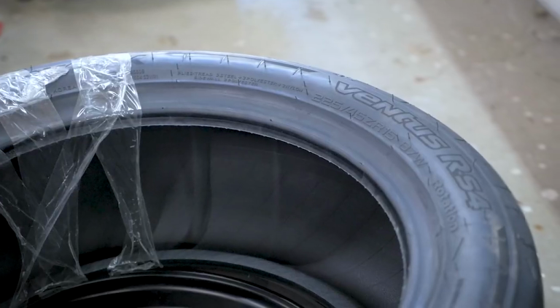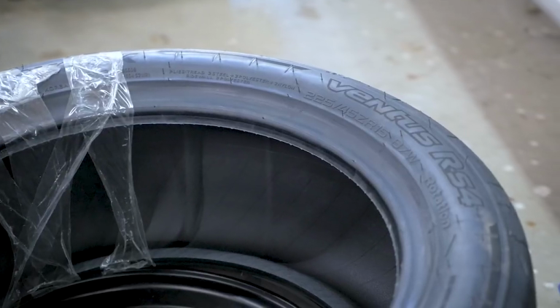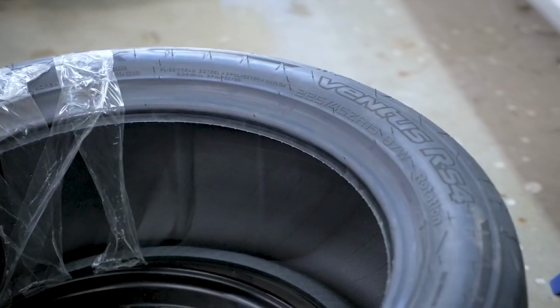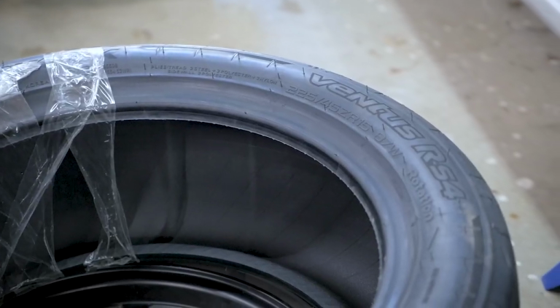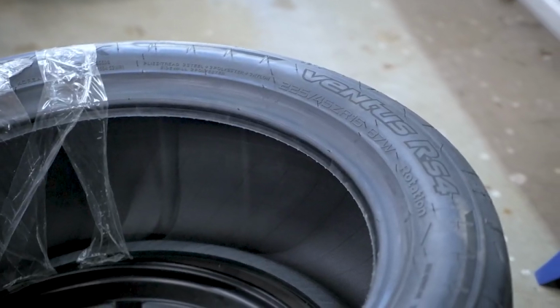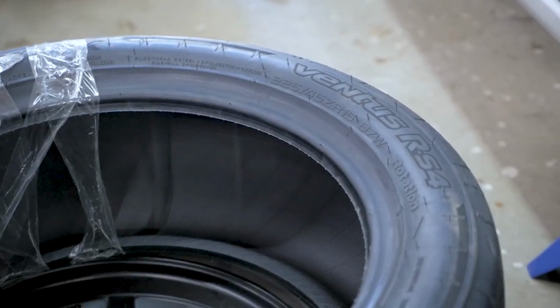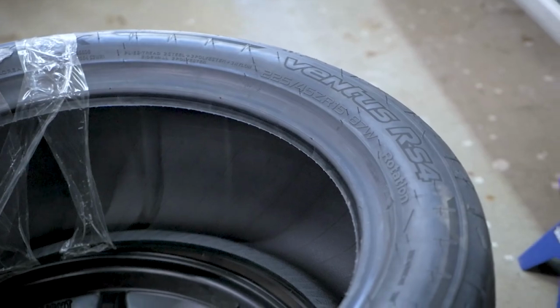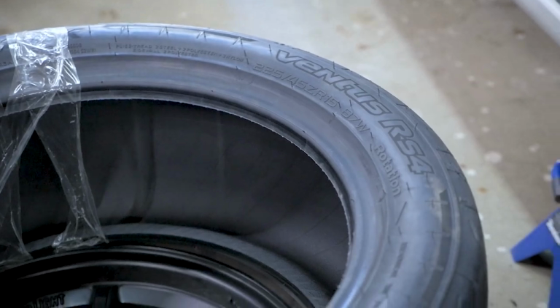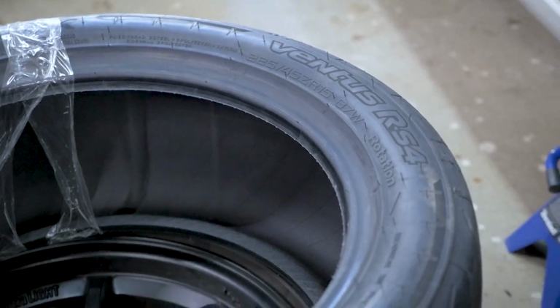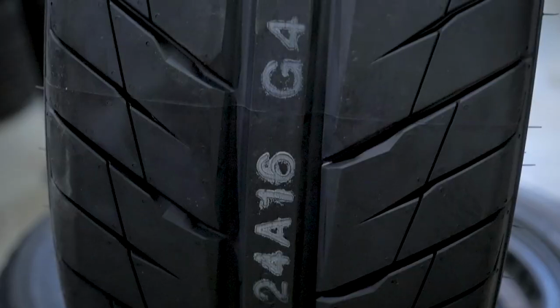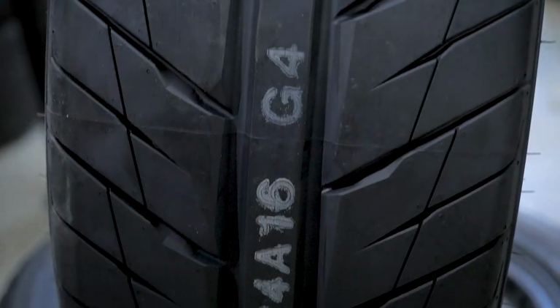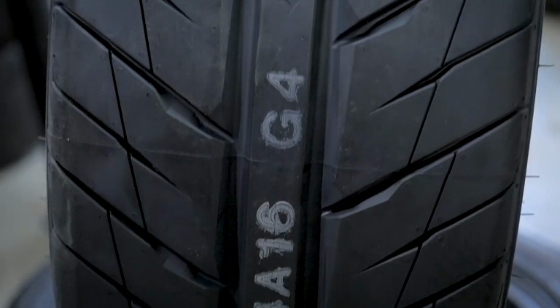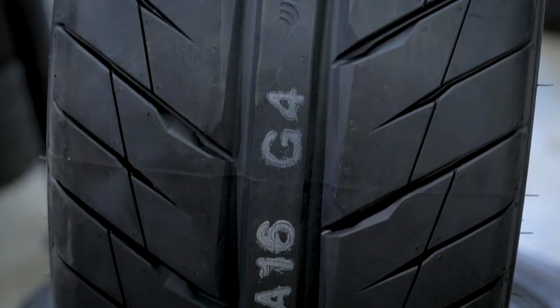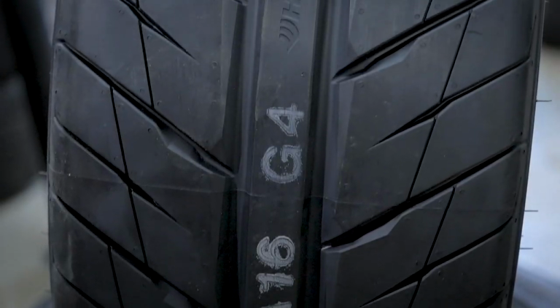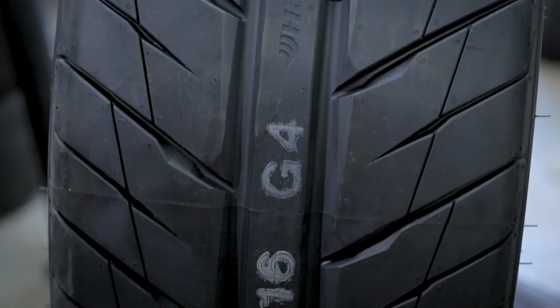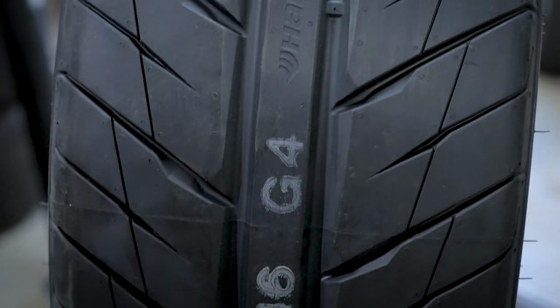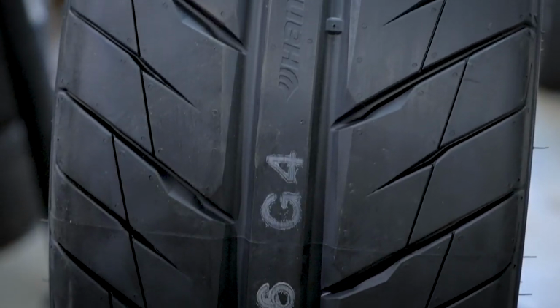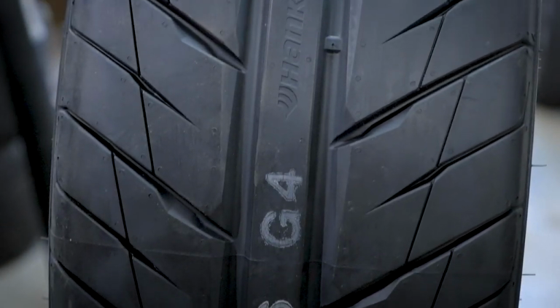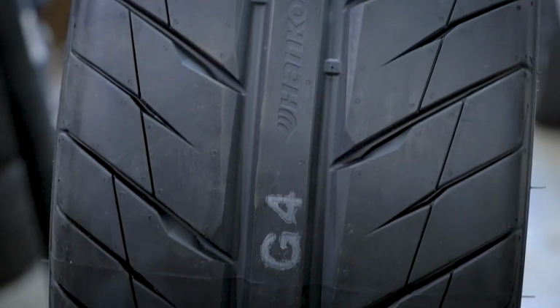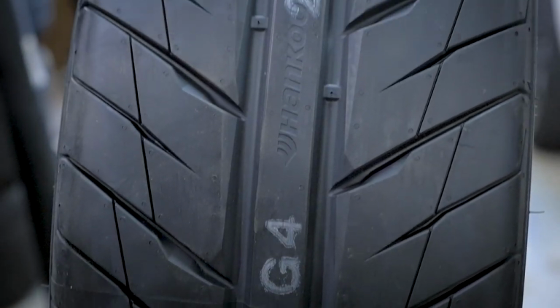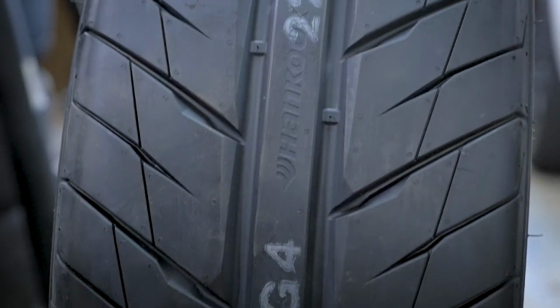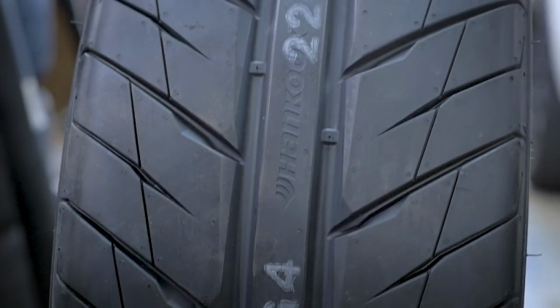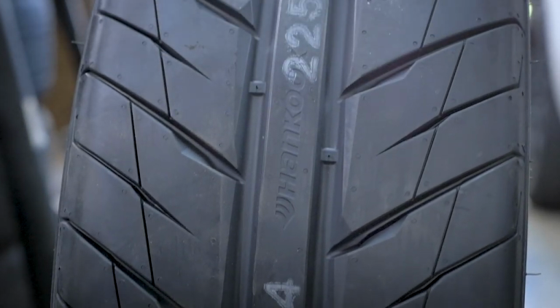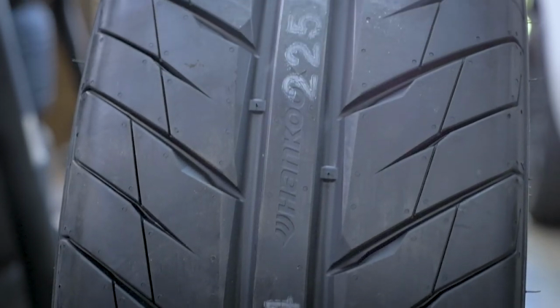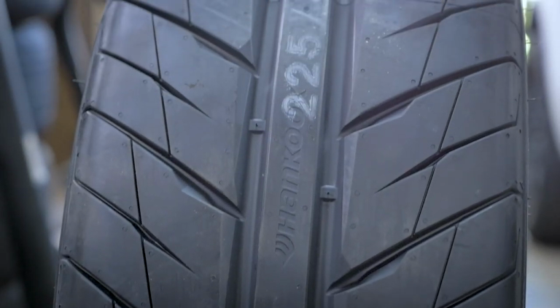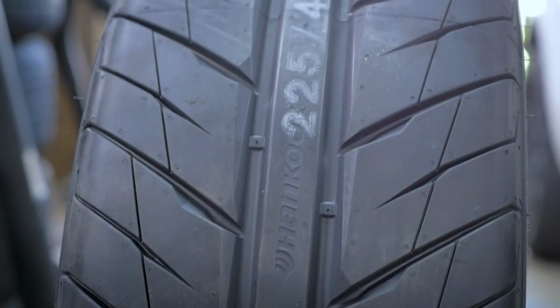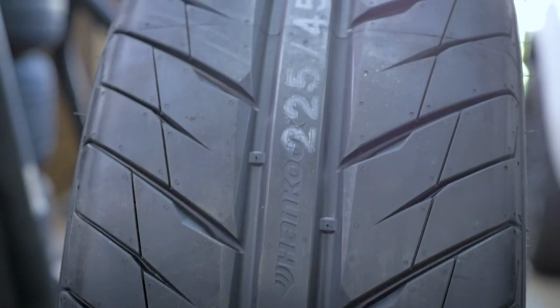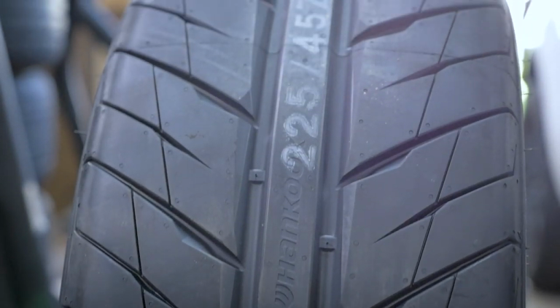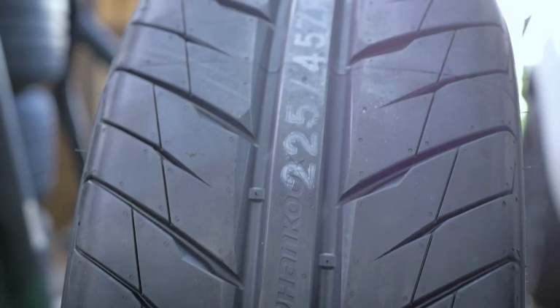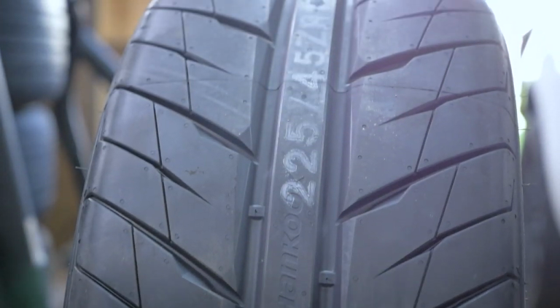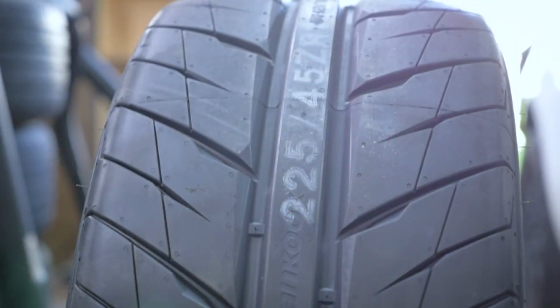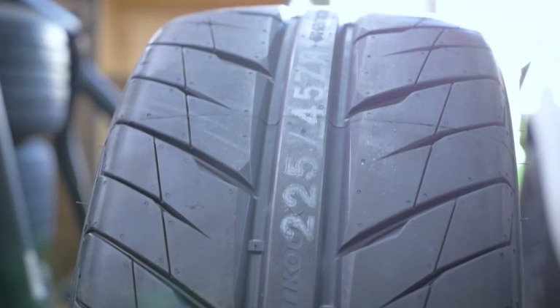The wheels and tires are a big part of the setup for Laguna Seca, but that is not the only new thing going on the Yaris.